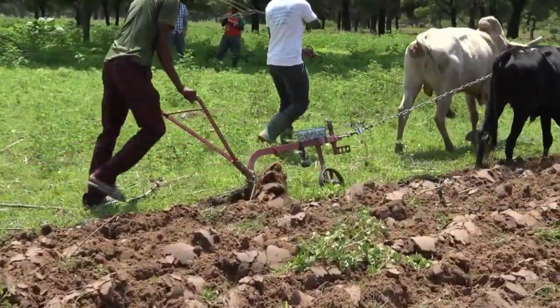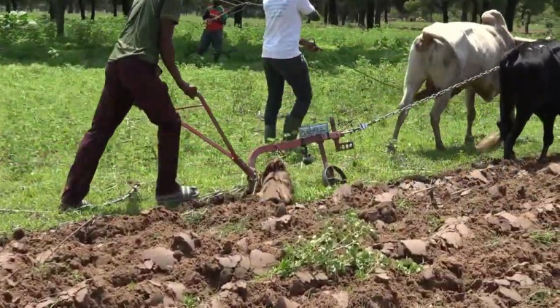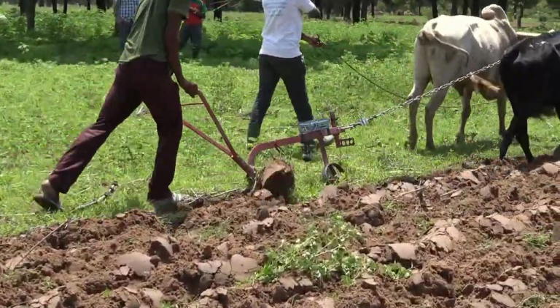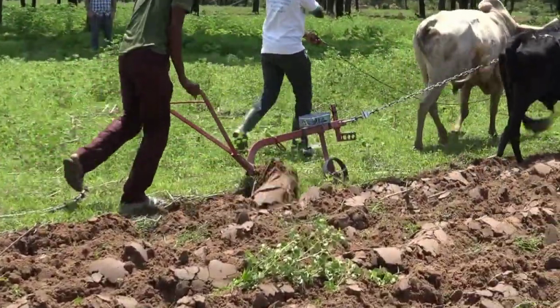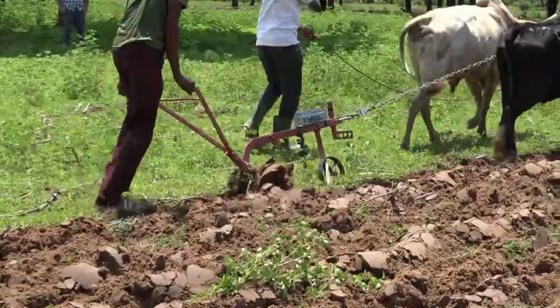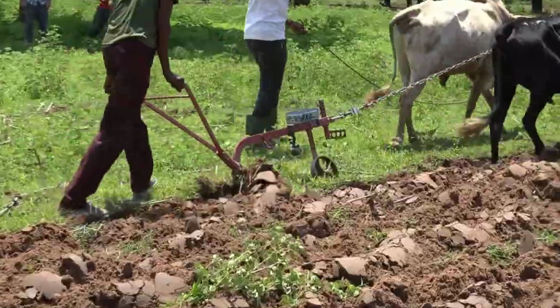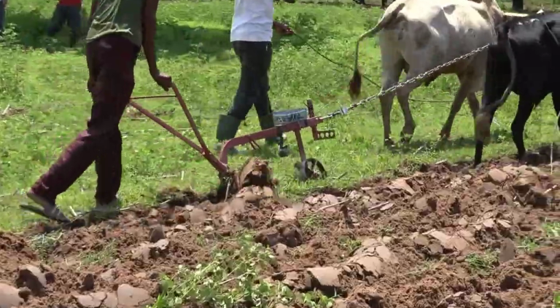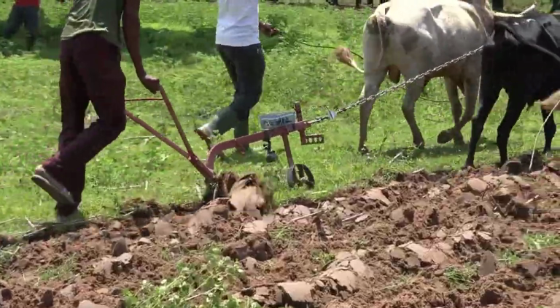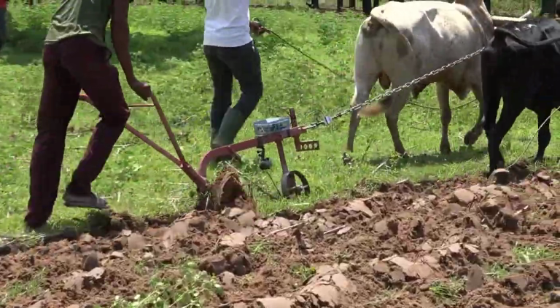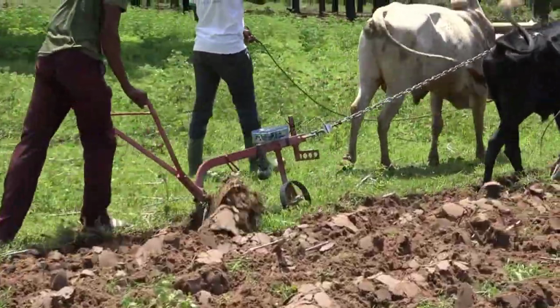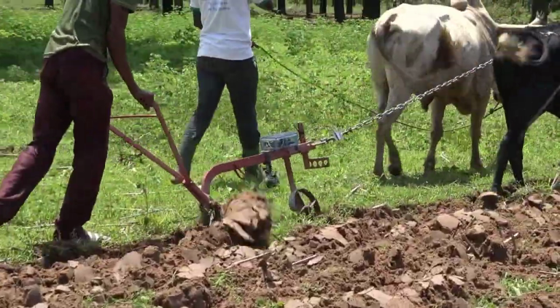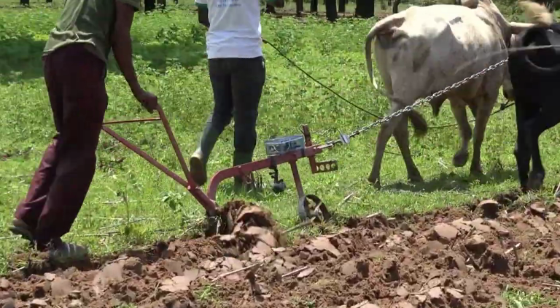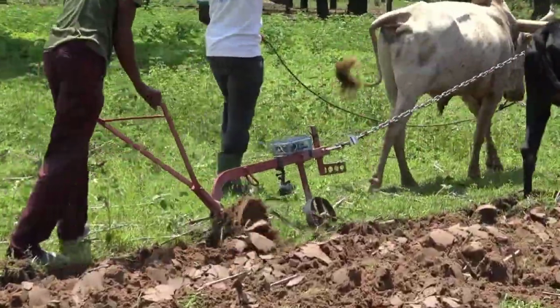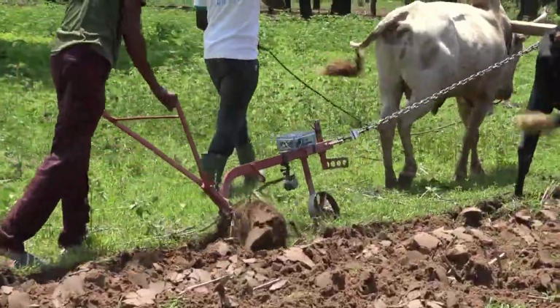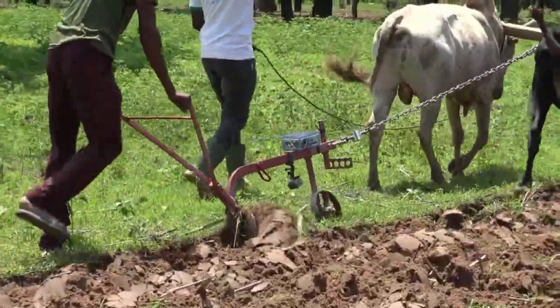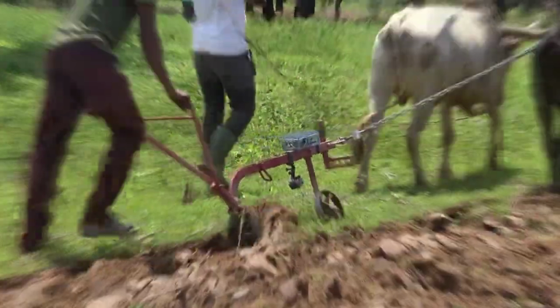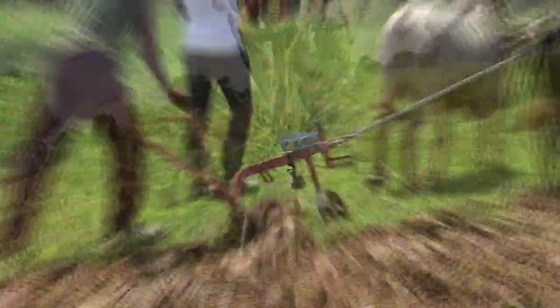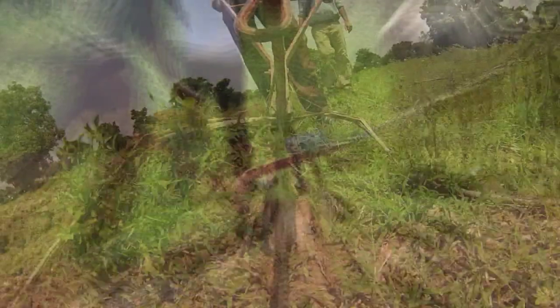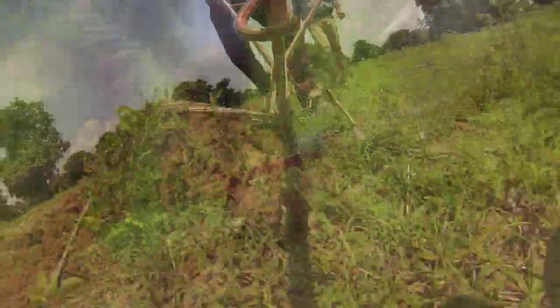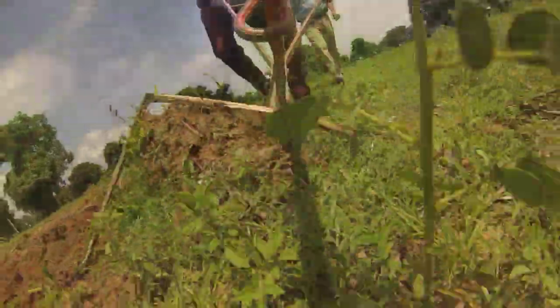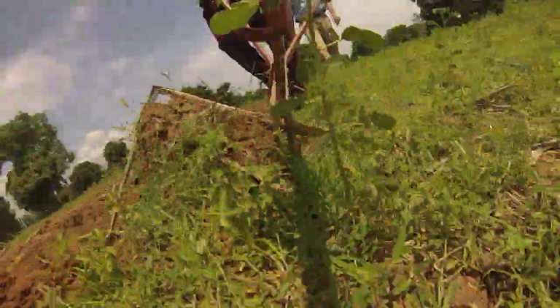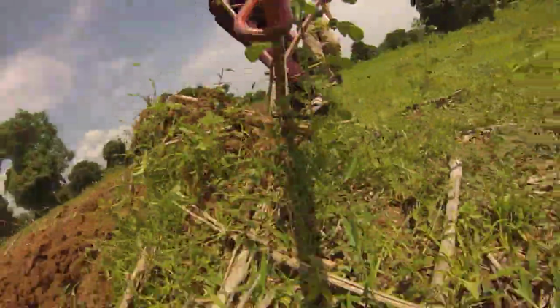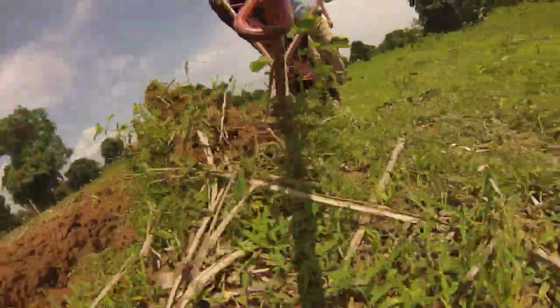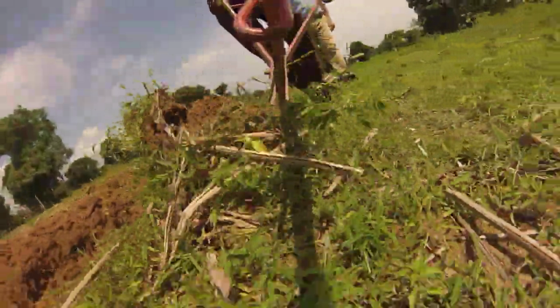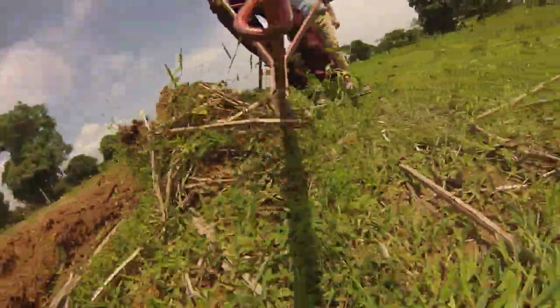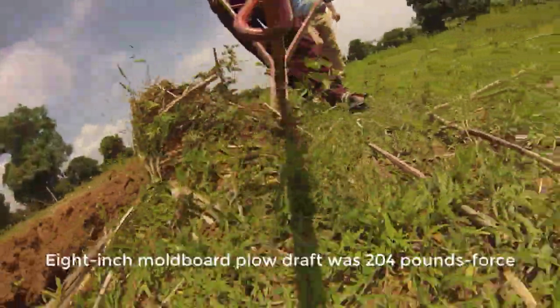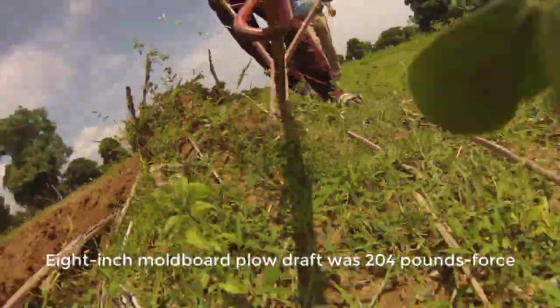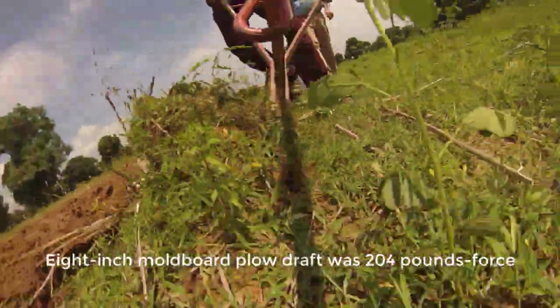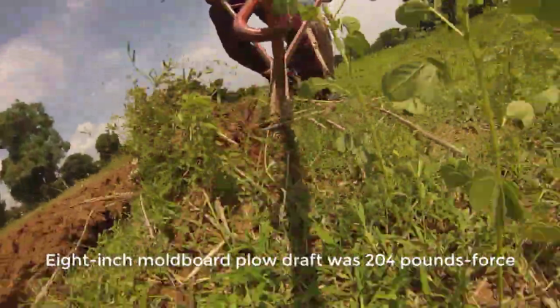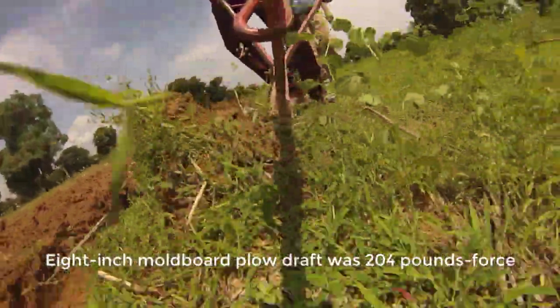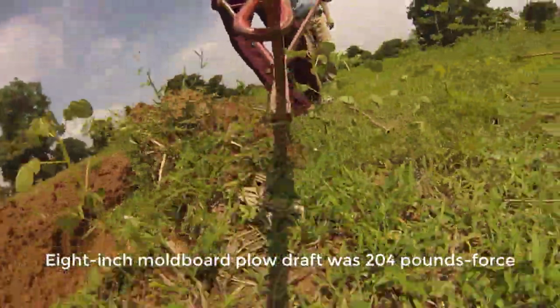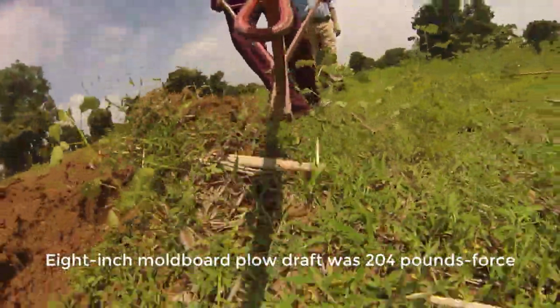We set up a corn wheel to learn more about the effects of plant spacing and density on corn growth and yield.